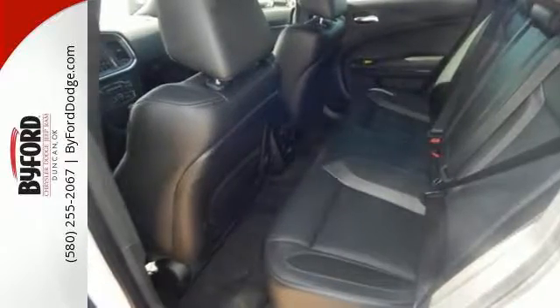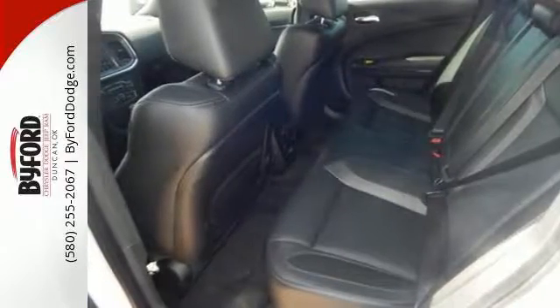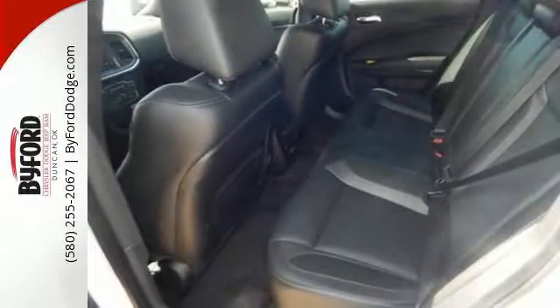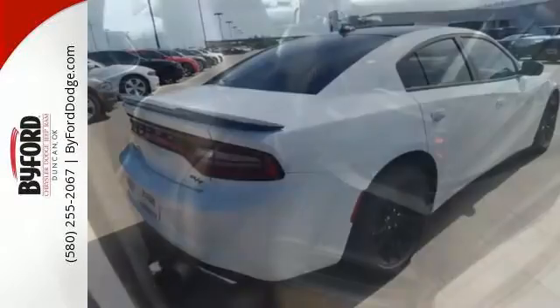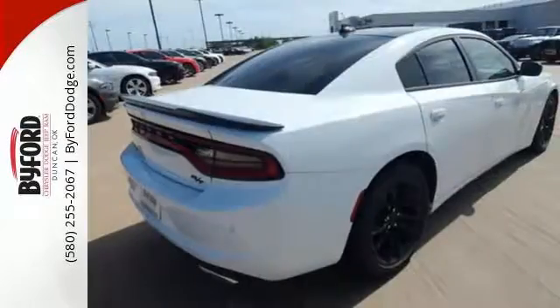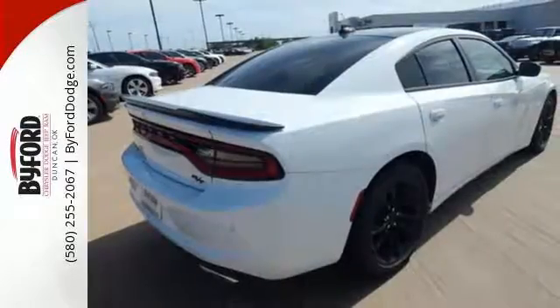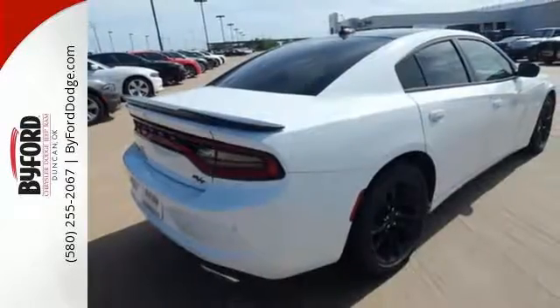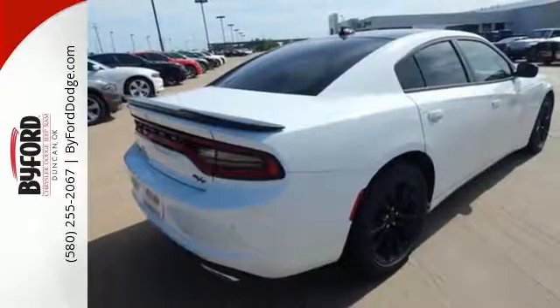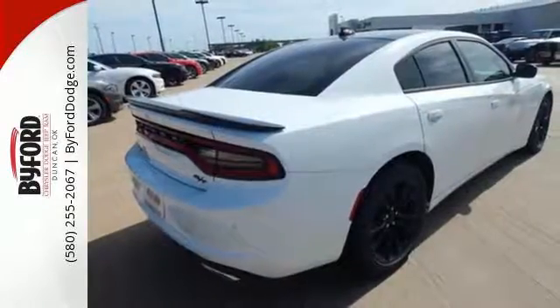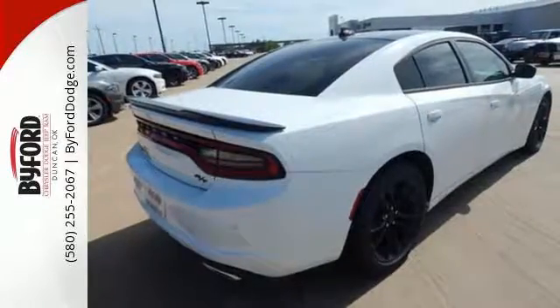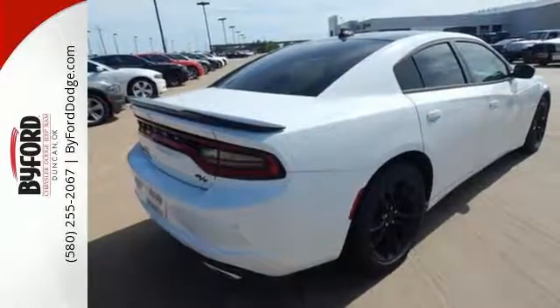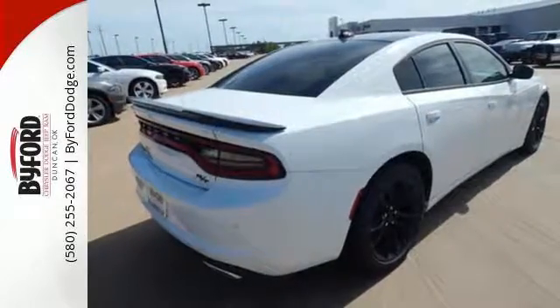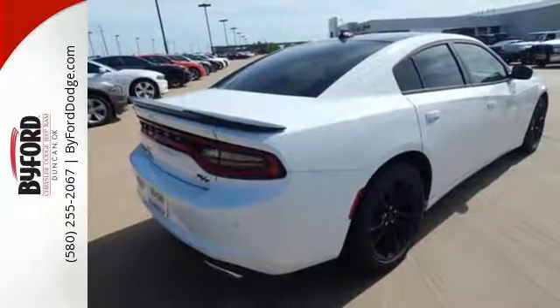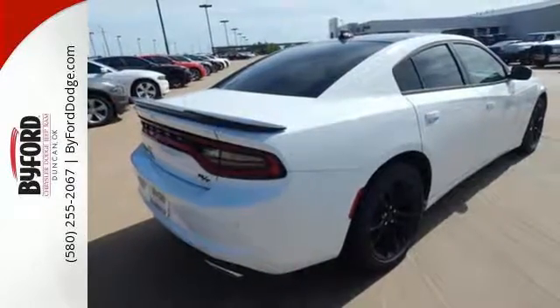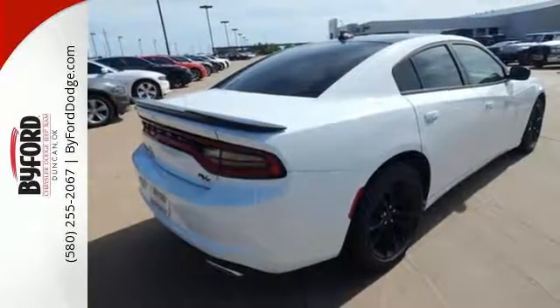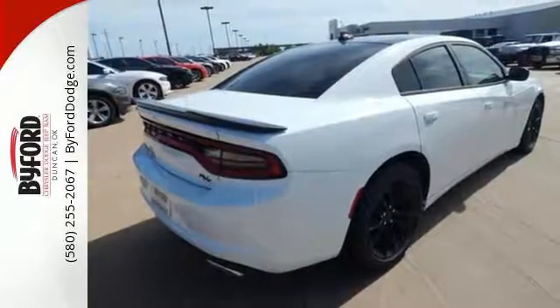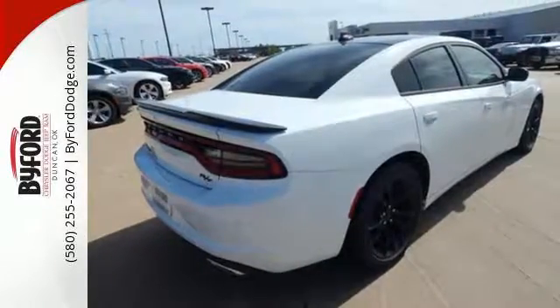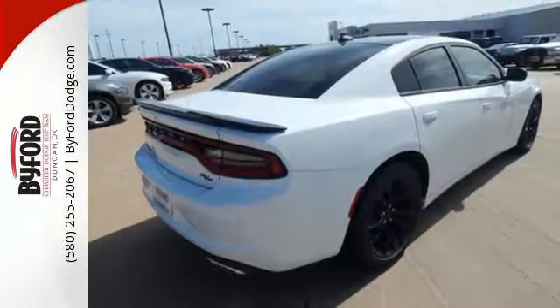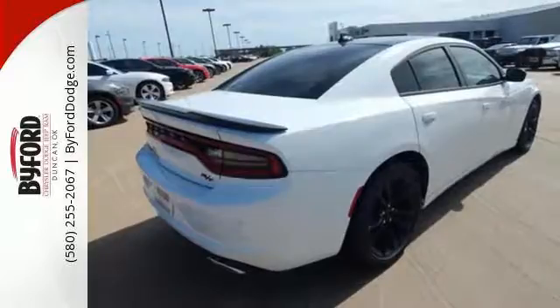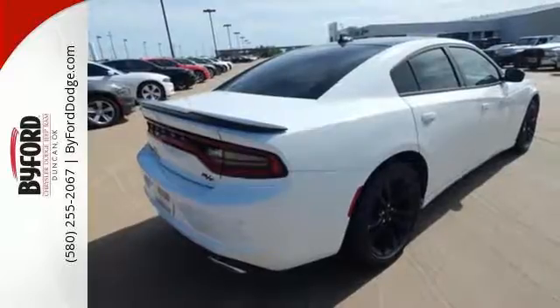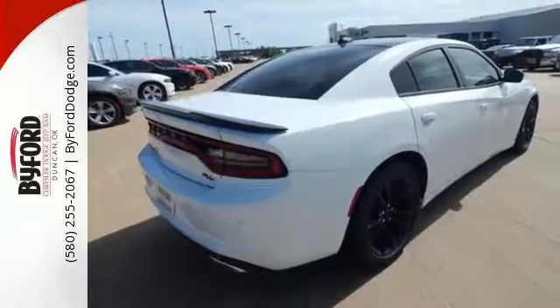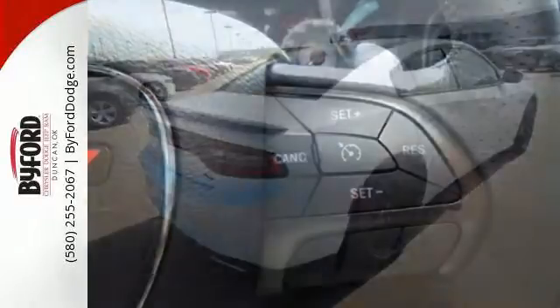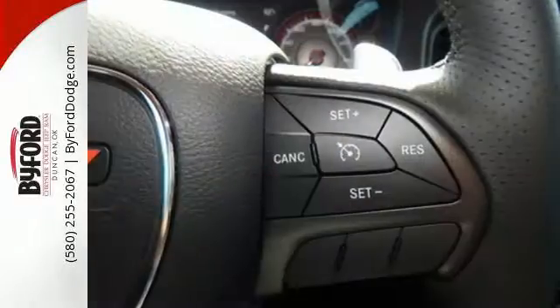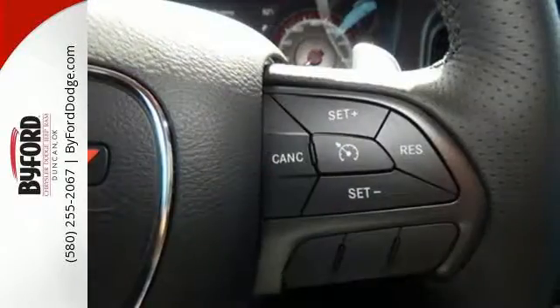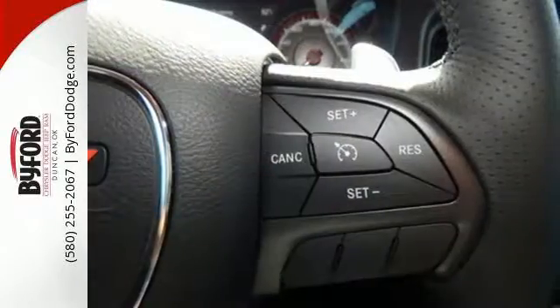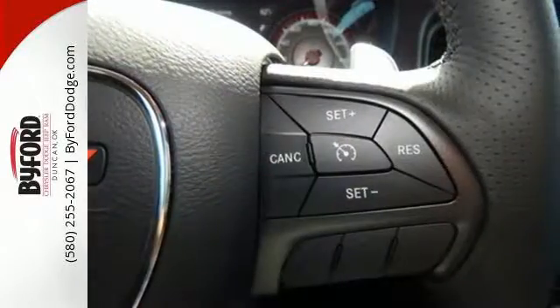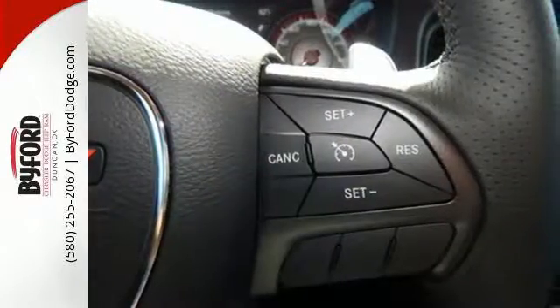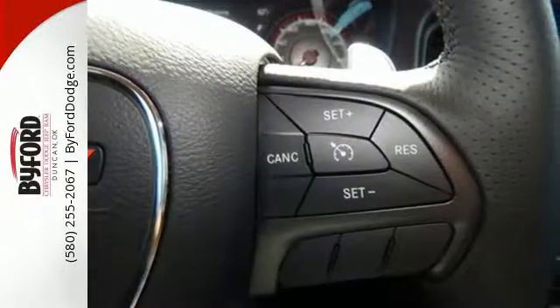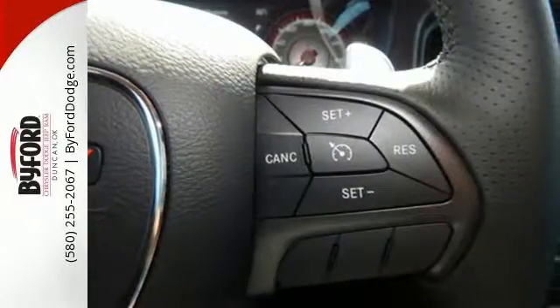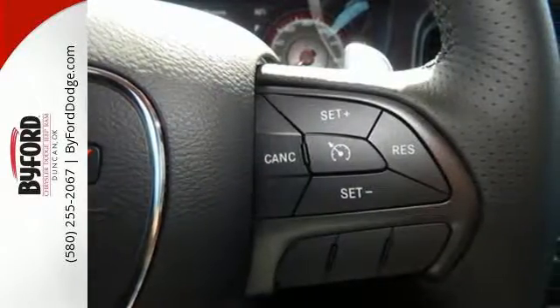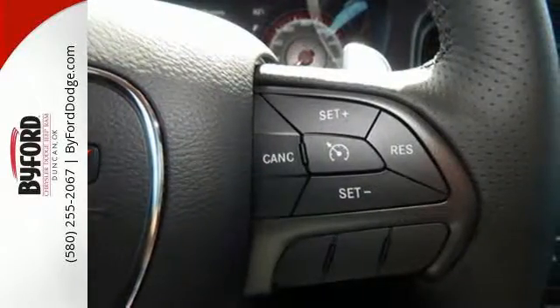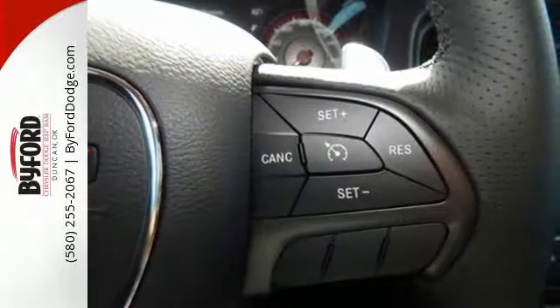And because you can't anticipate everything, electronic stability control and all-speed traction control help tame the ride when needed.